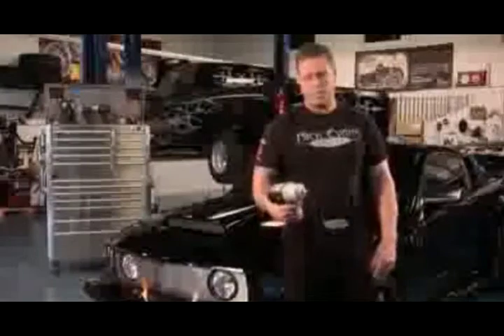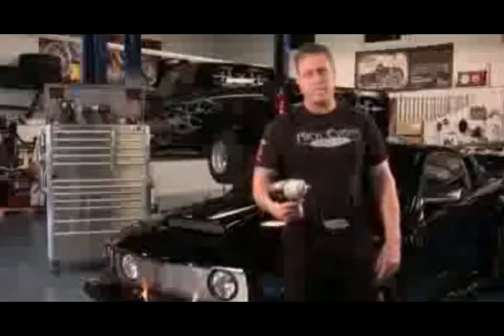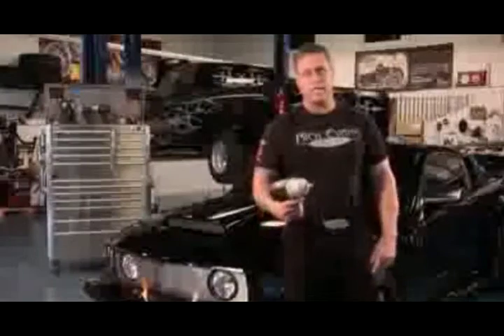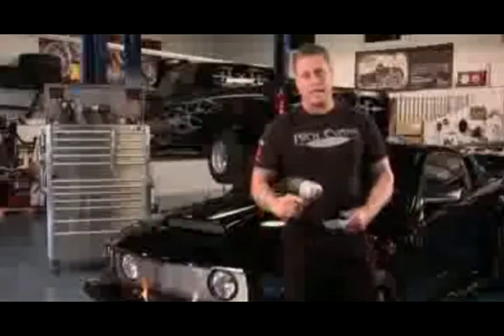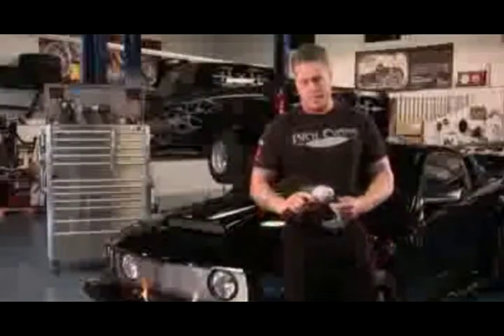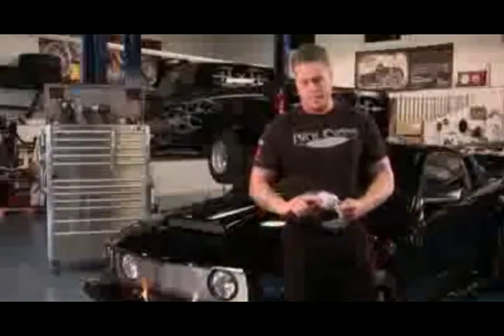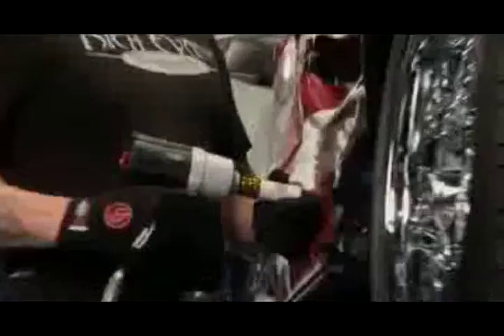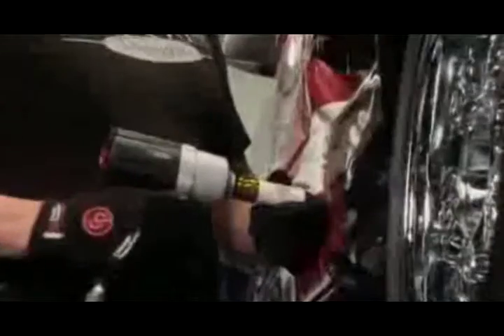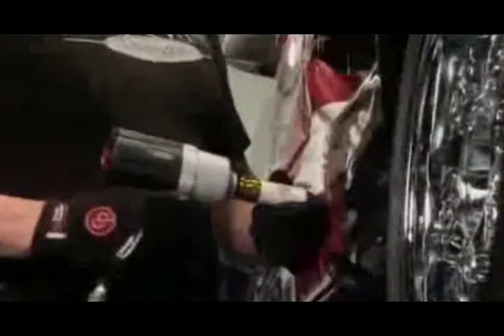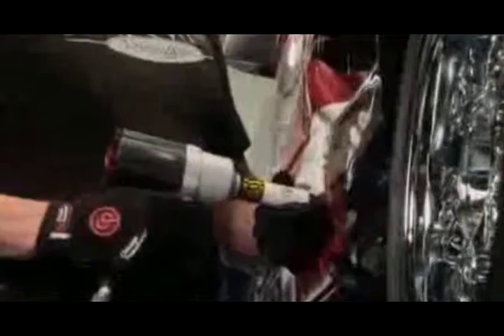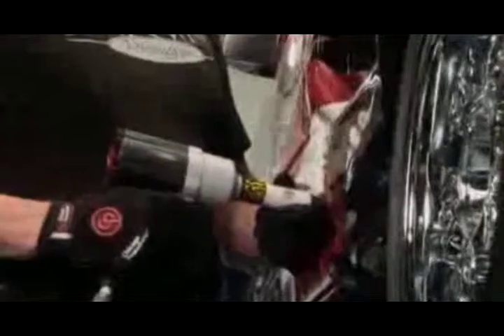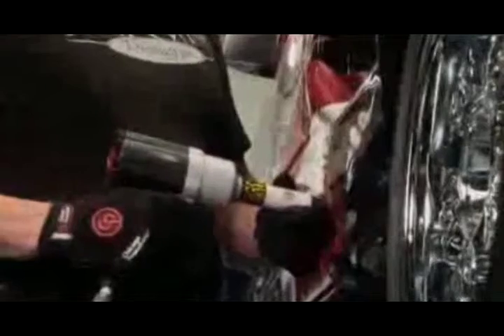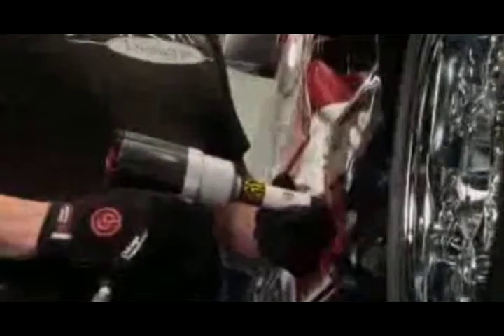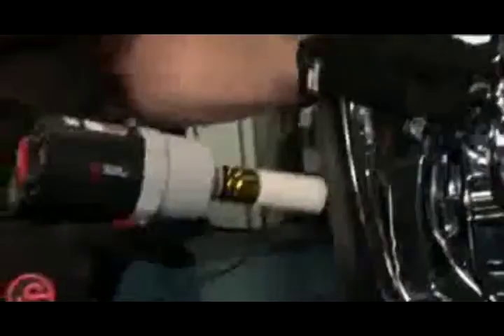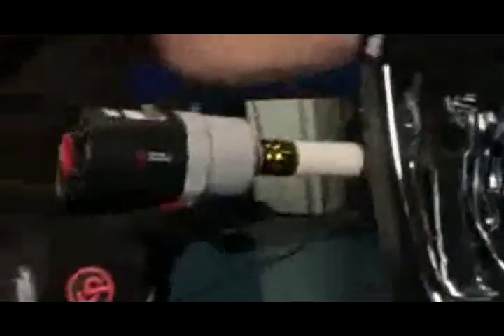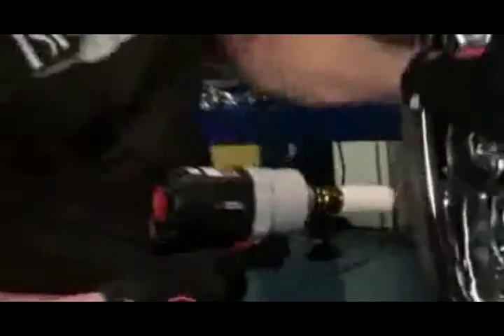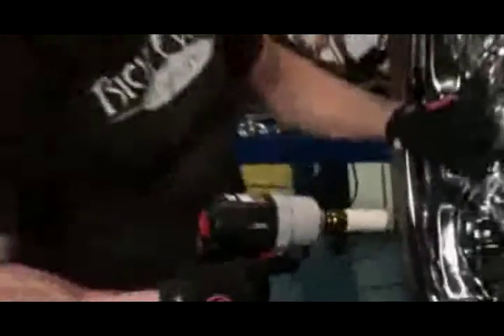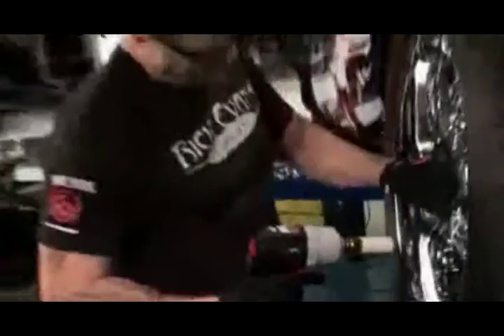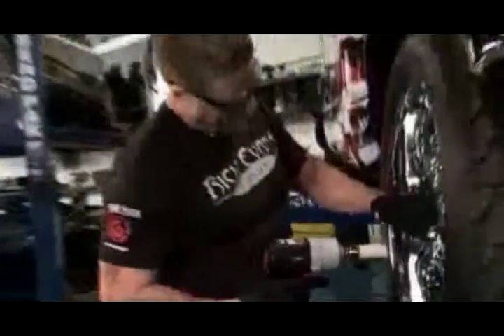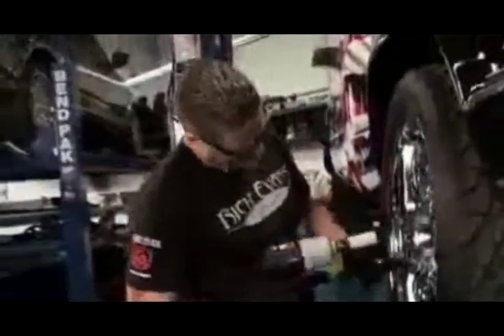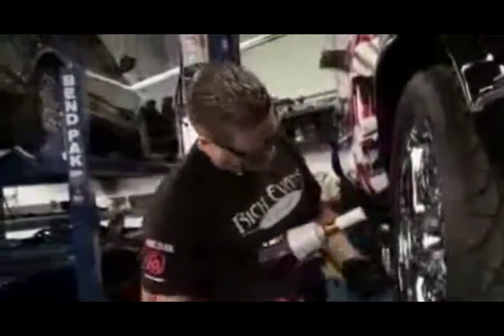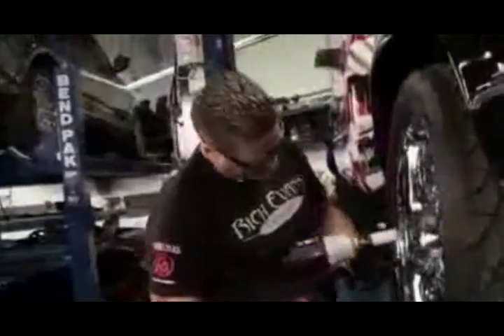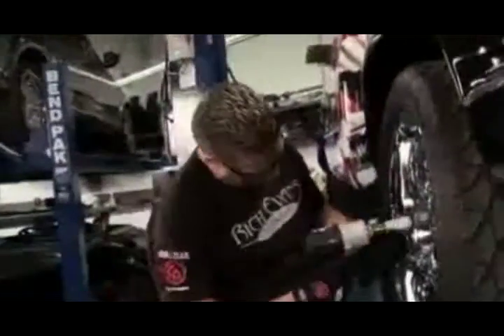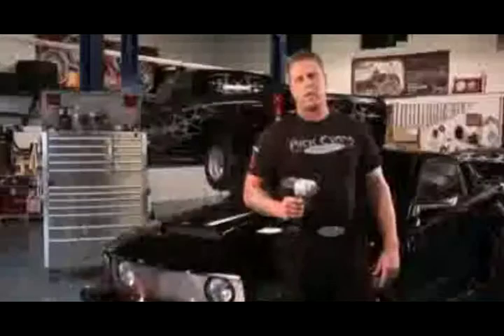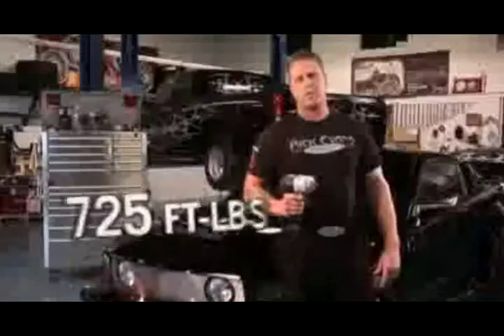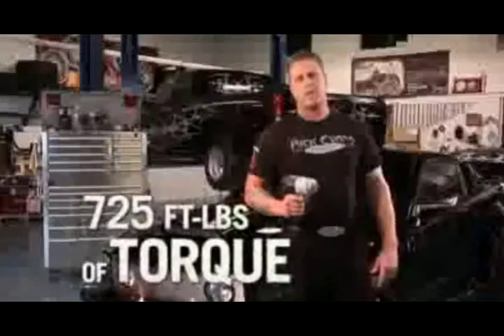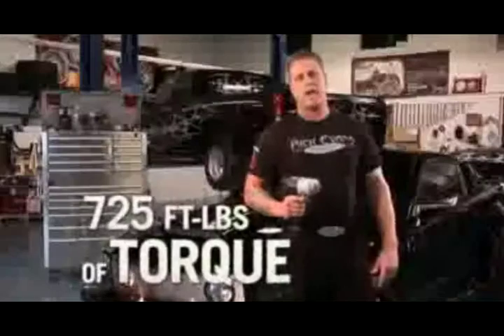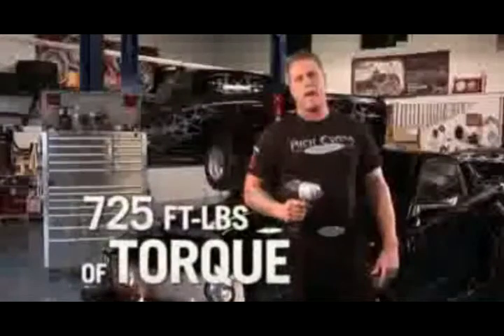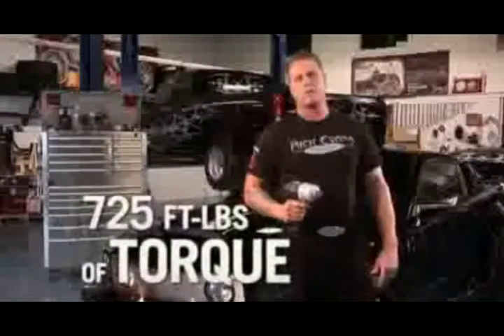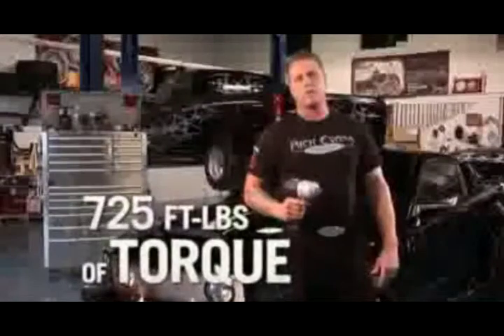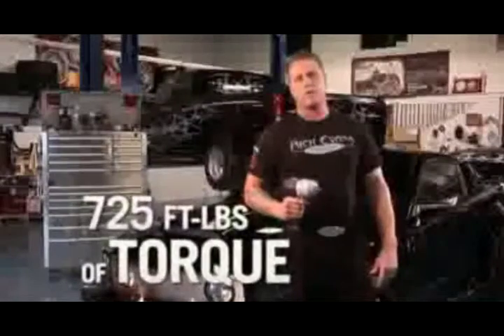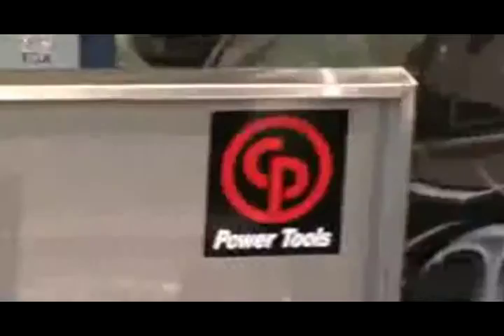CP has done it again. CP comes out with a new impact wrench — 725 pounds of torque.